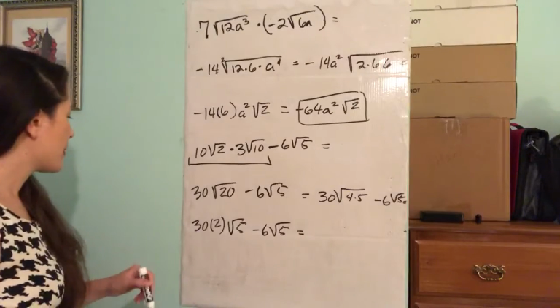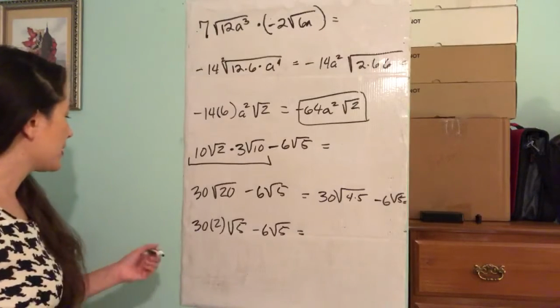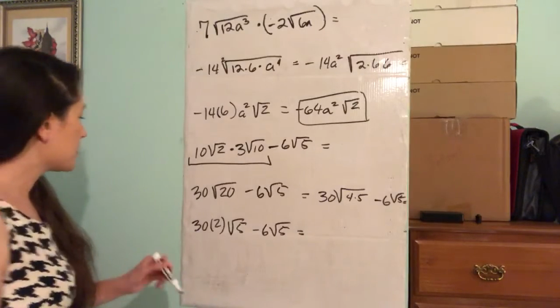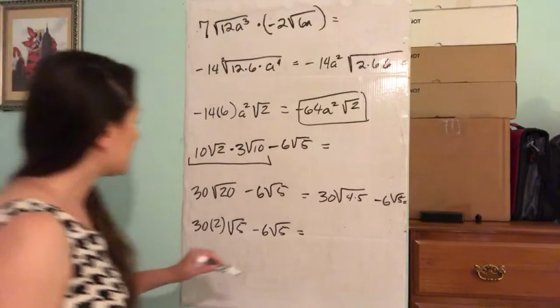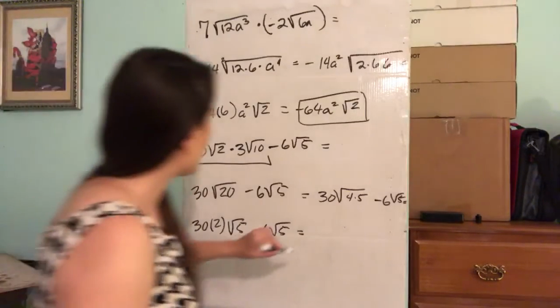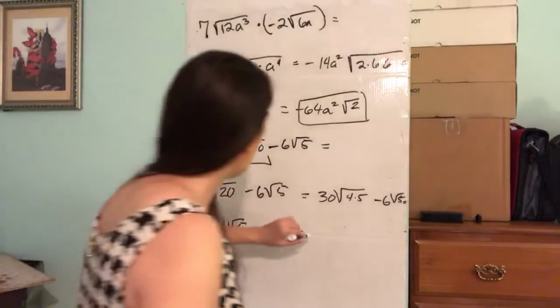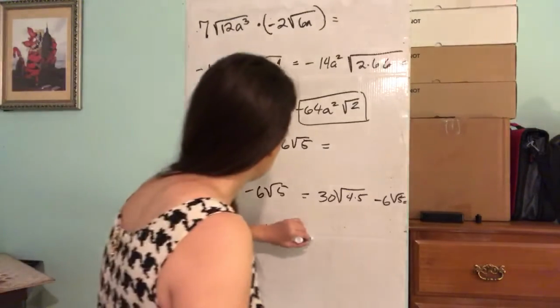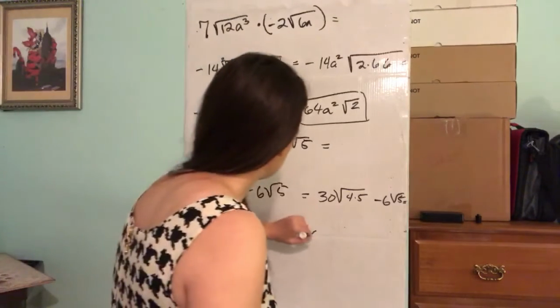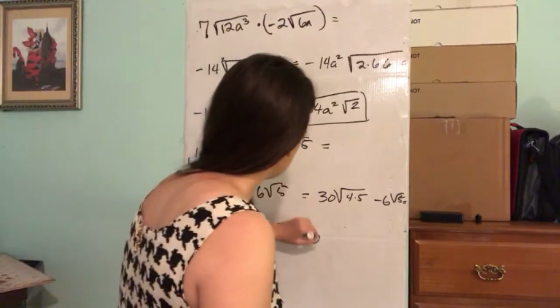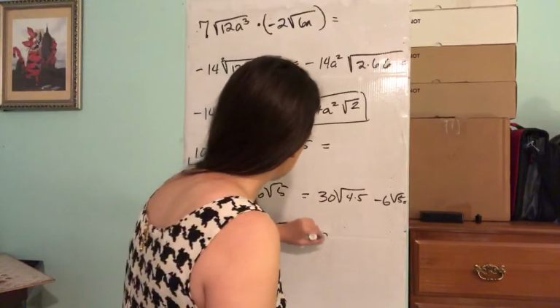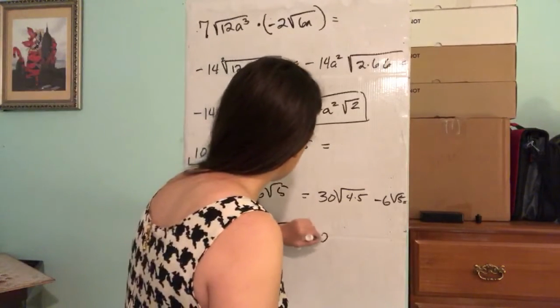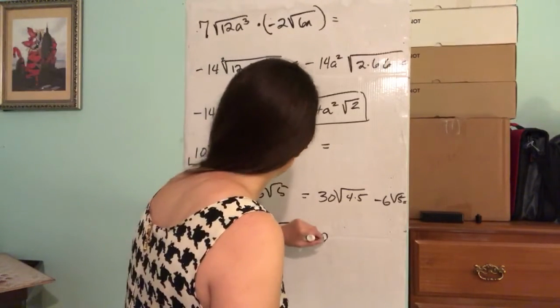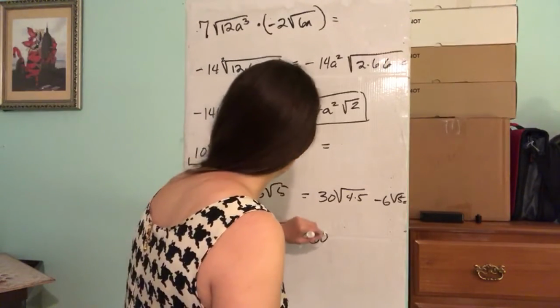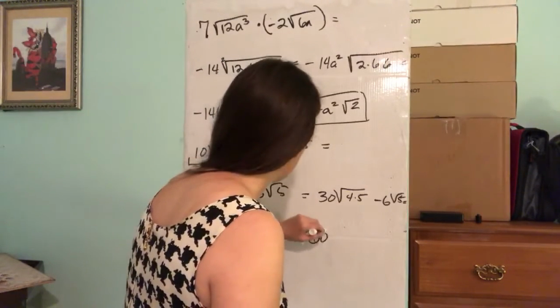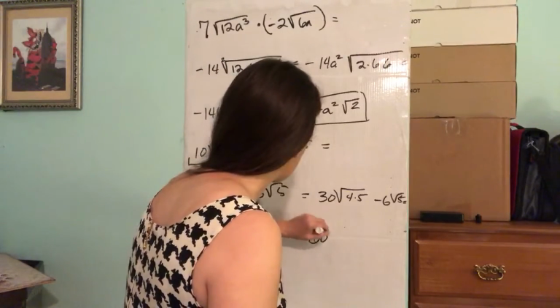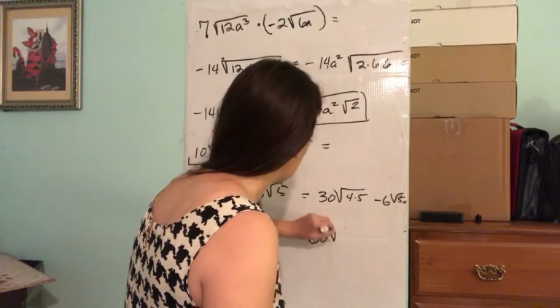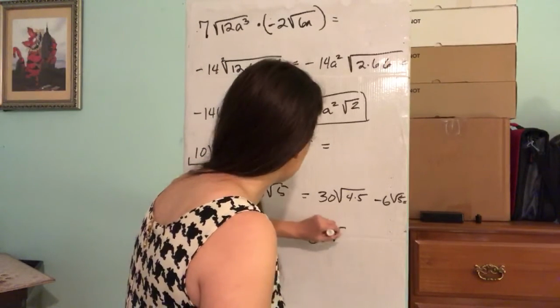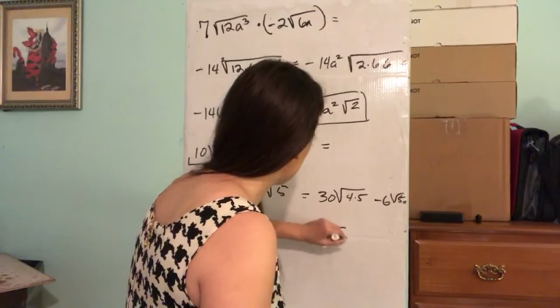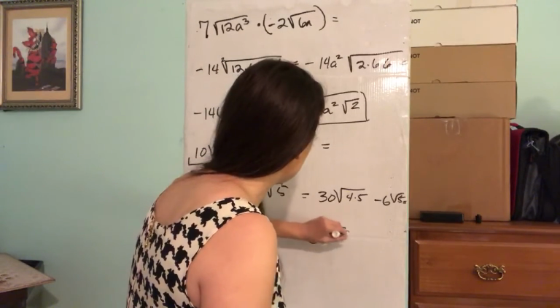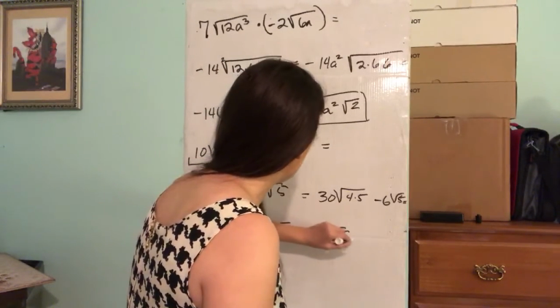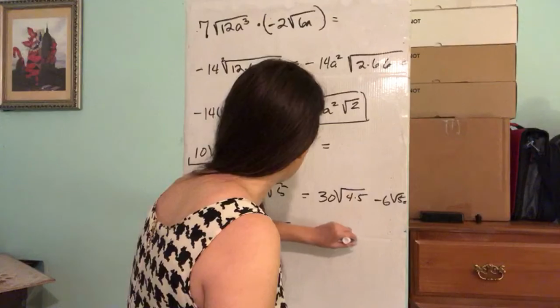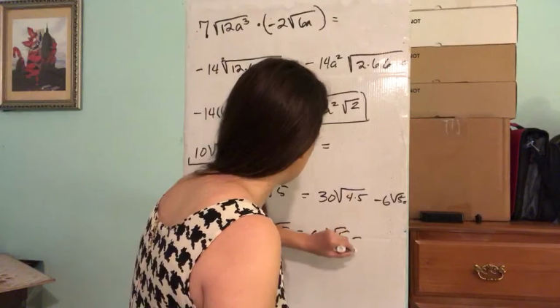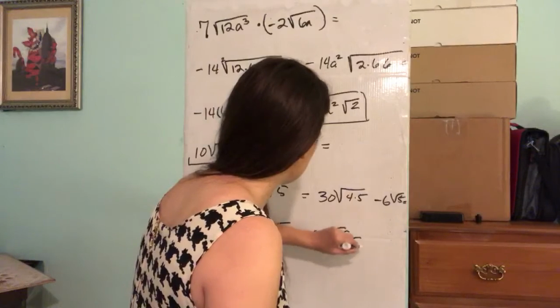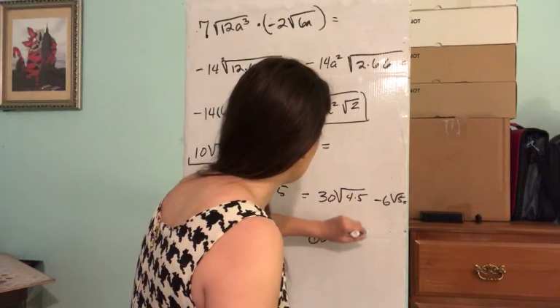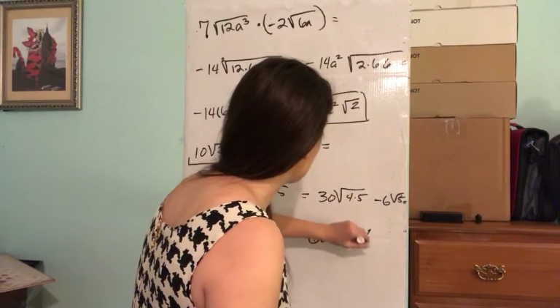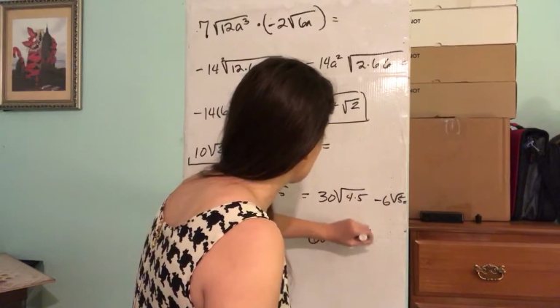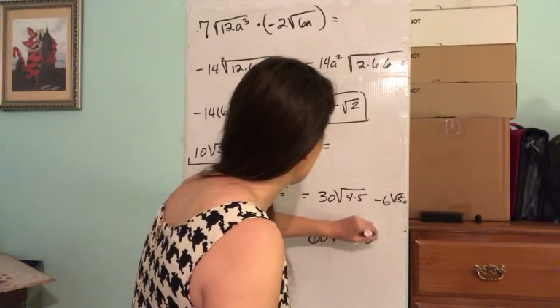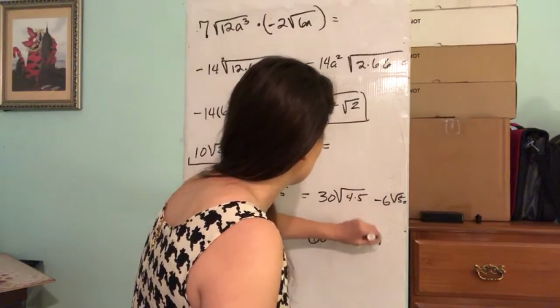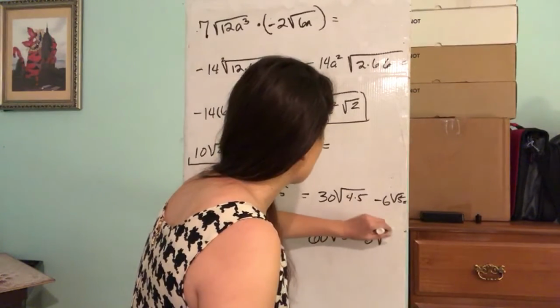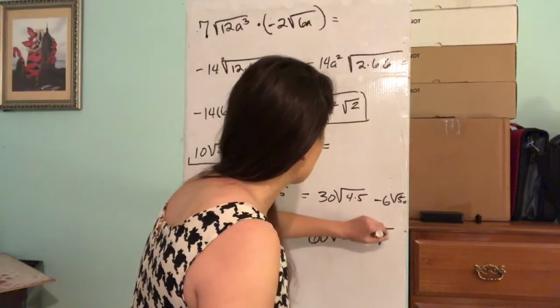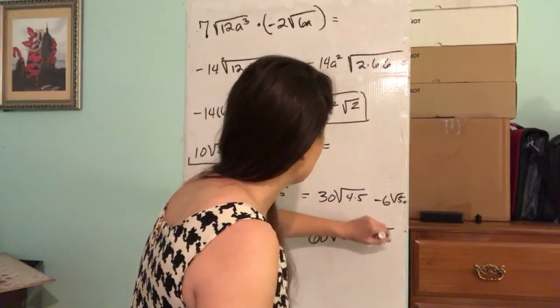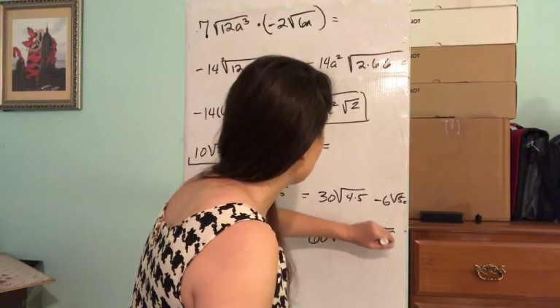30 times 2 is 60. So we have 60 square root of 5 minus 6 square root of 5.